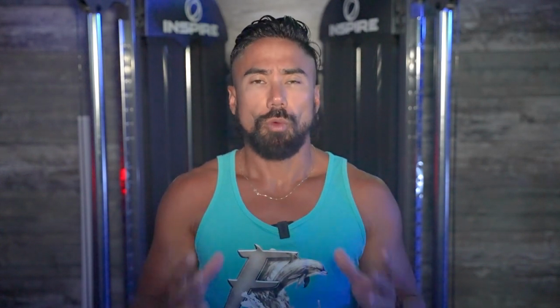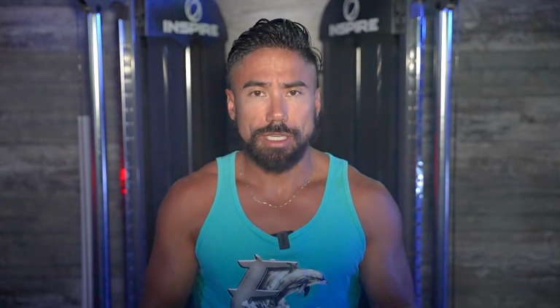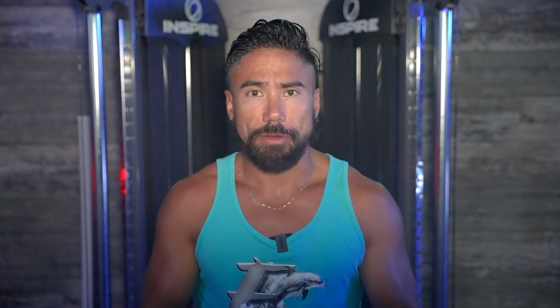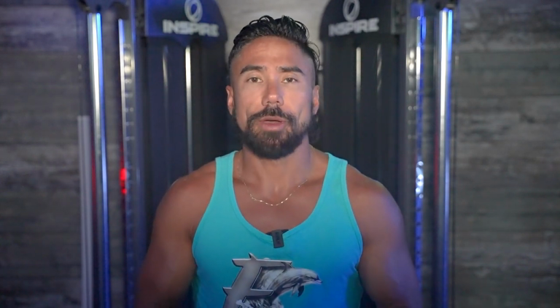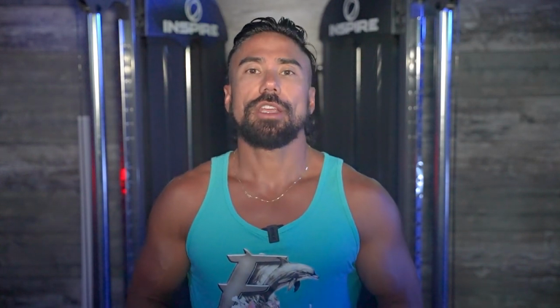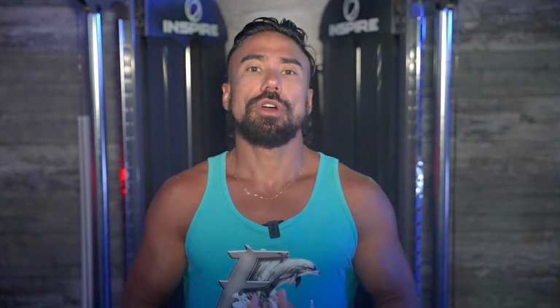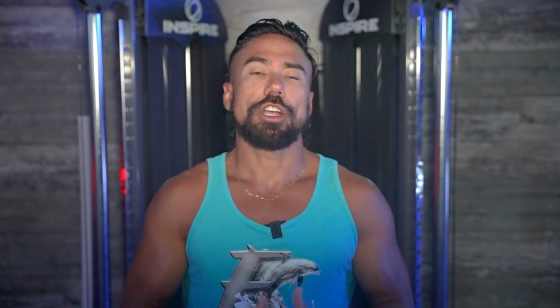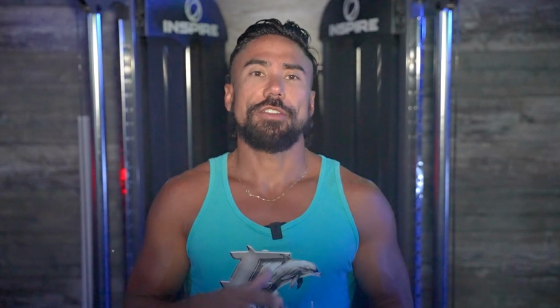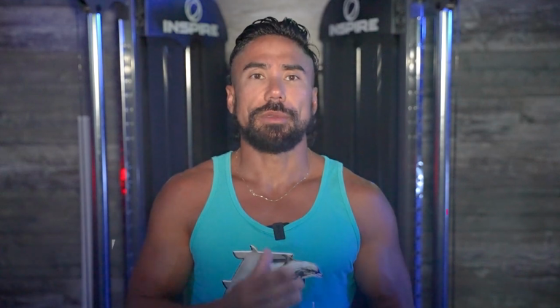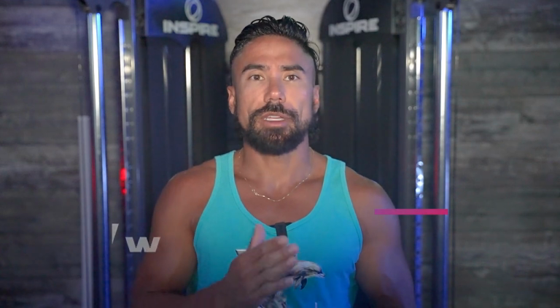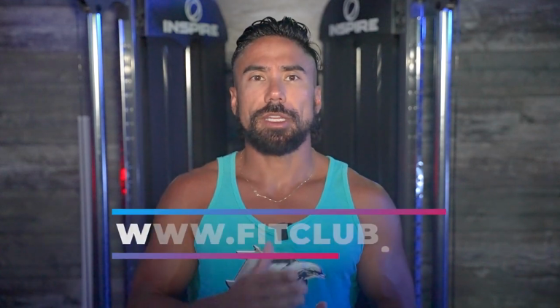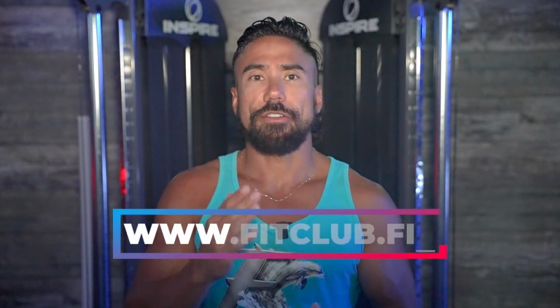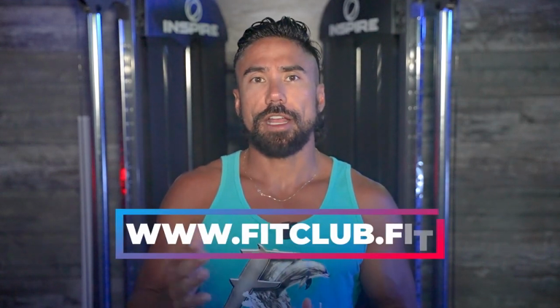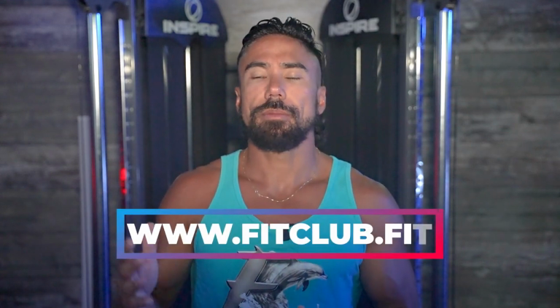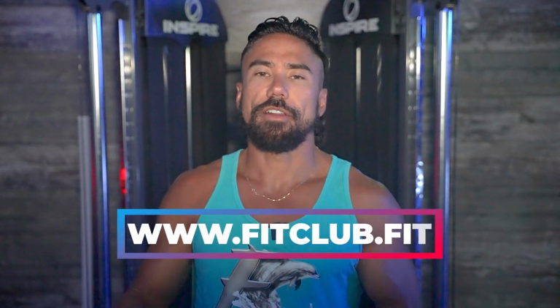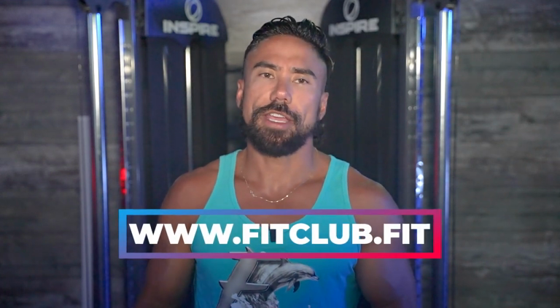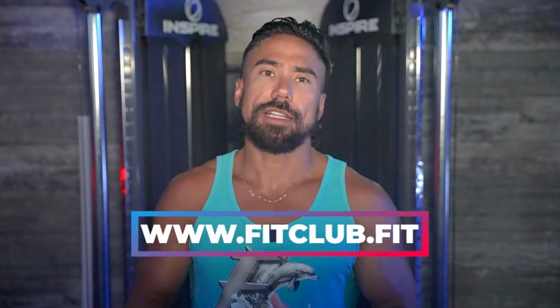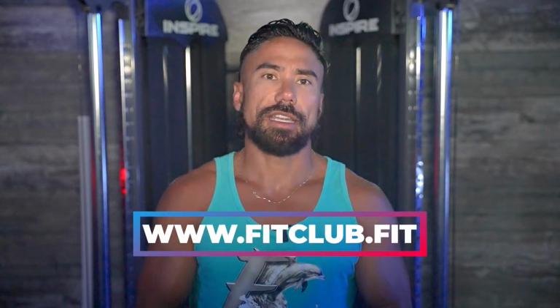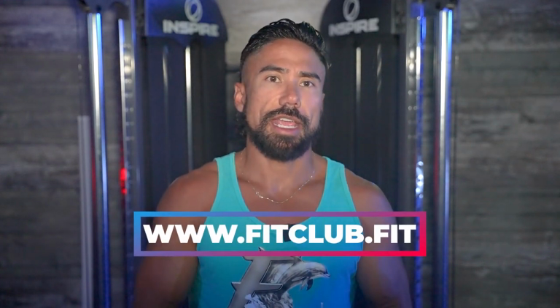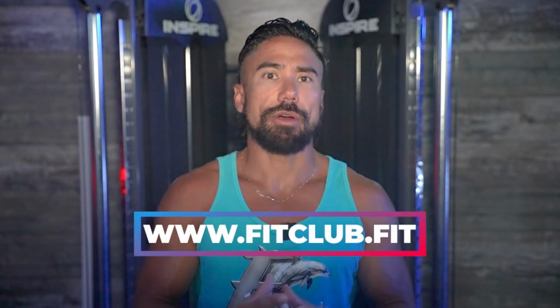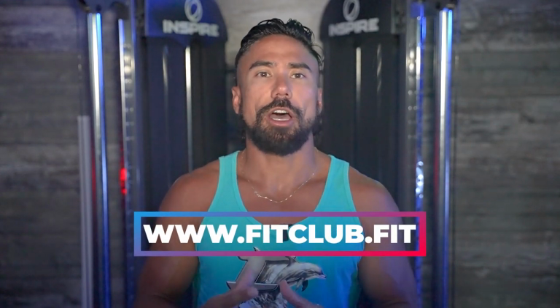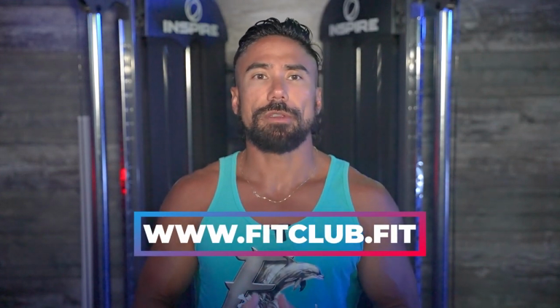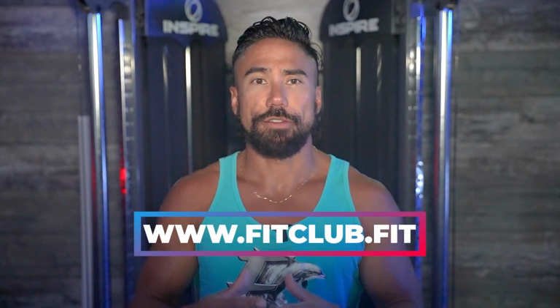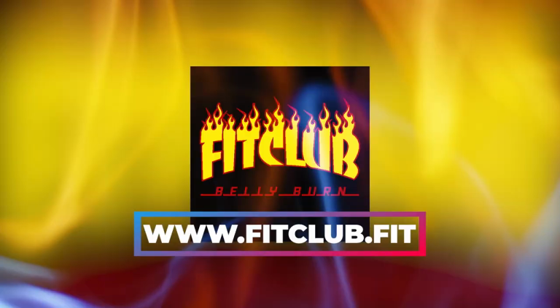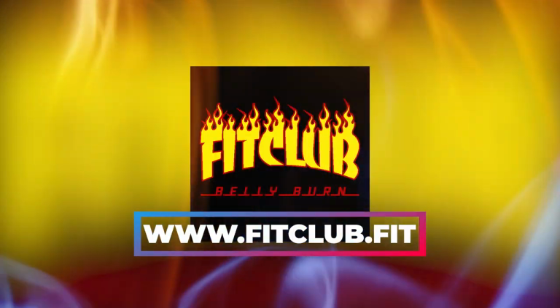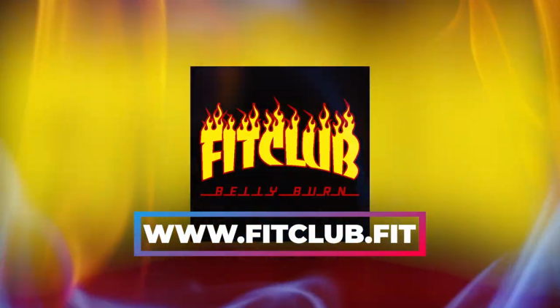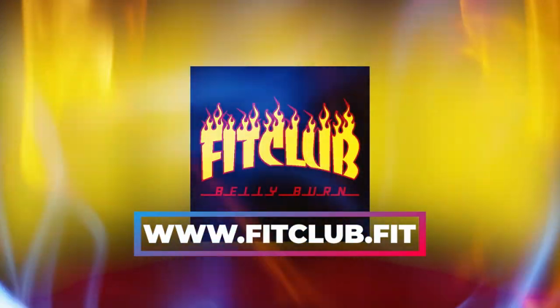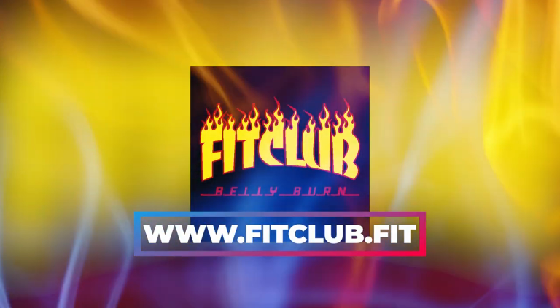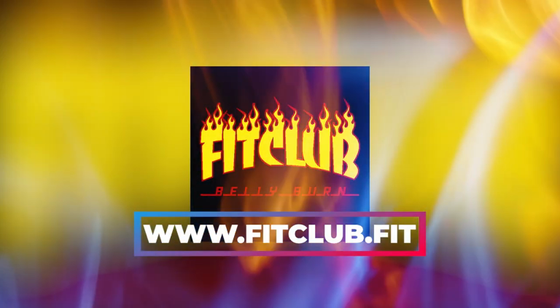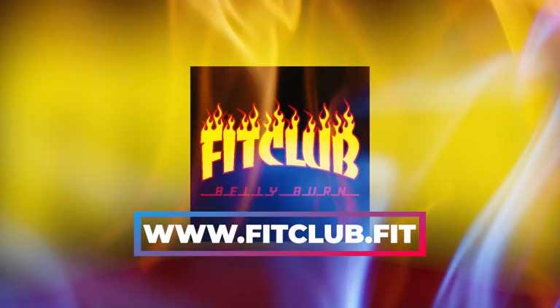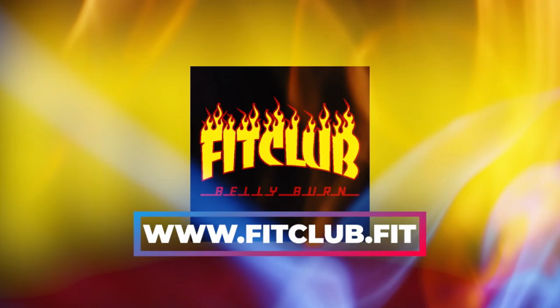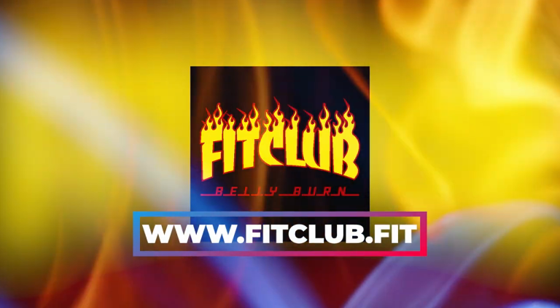What's up everybody? Coach RJ from www.fitclub.fit. And today I want to help you to fix any injury that you might have.